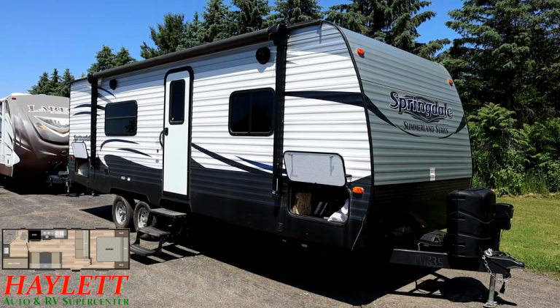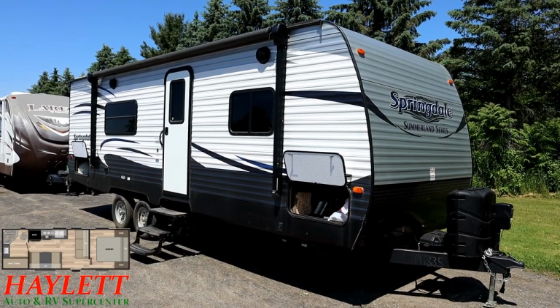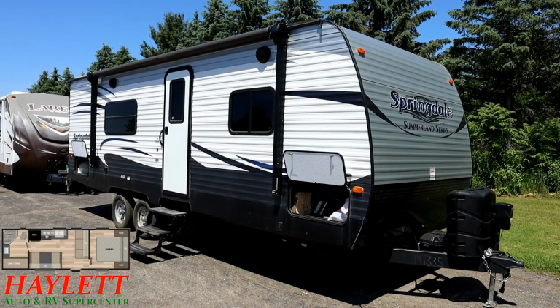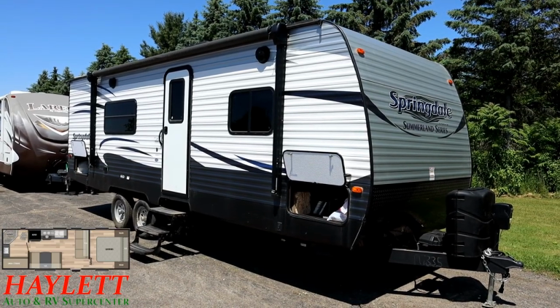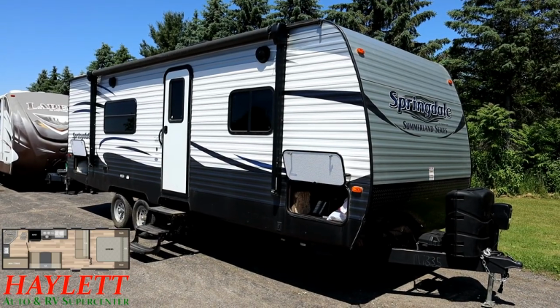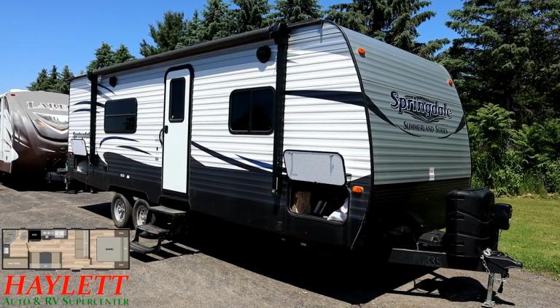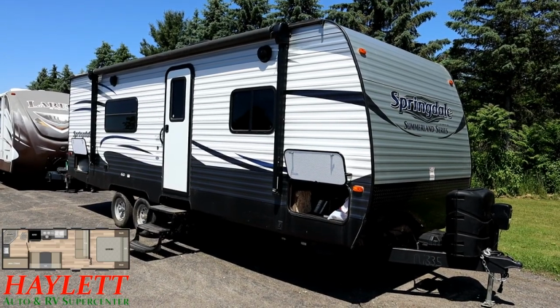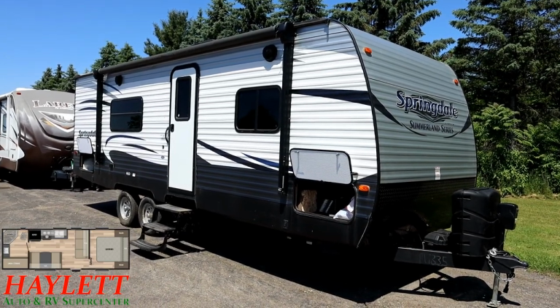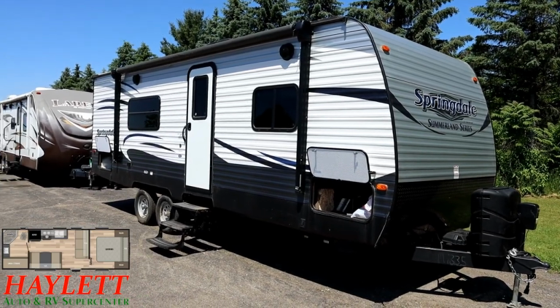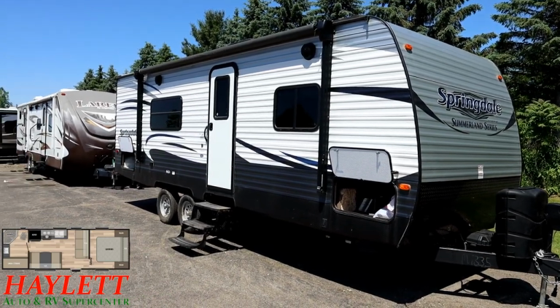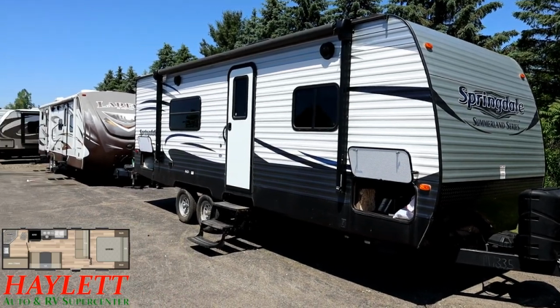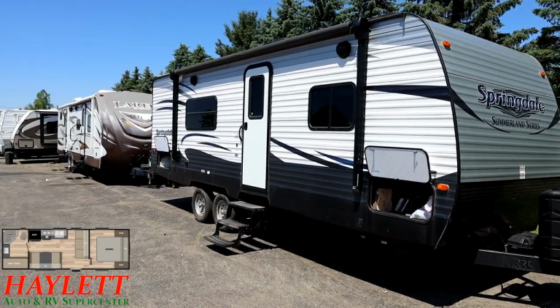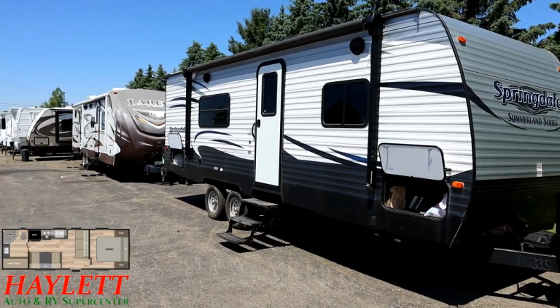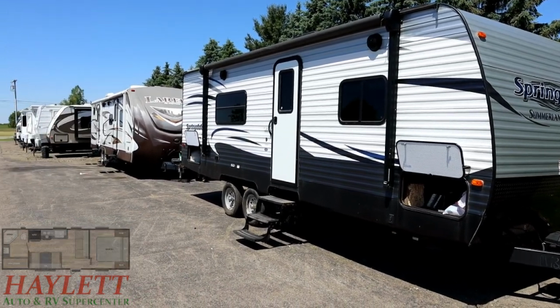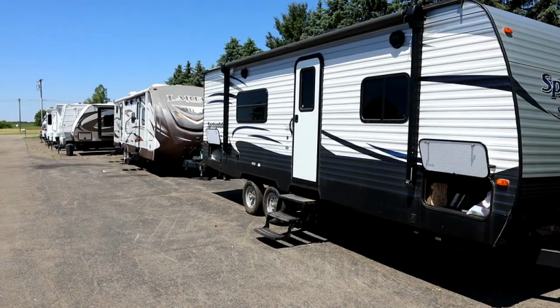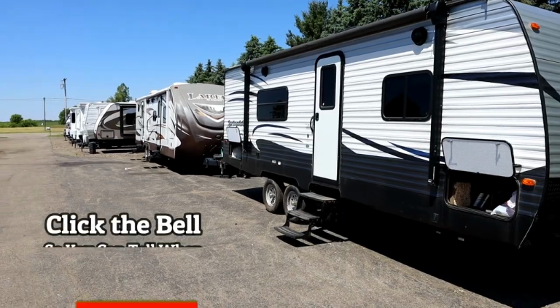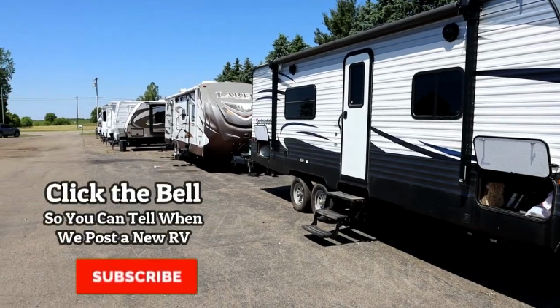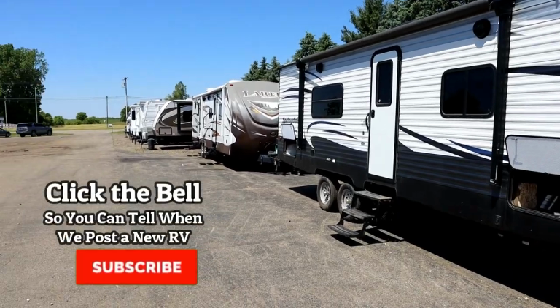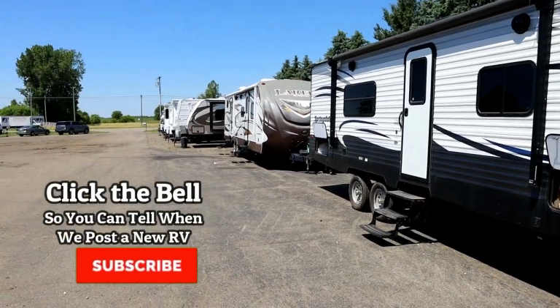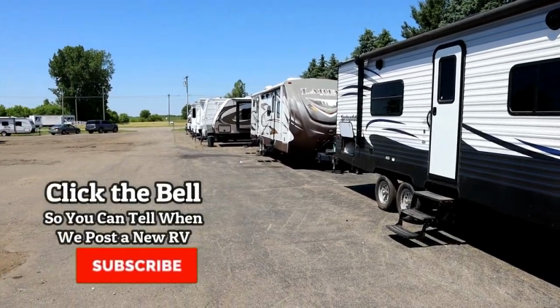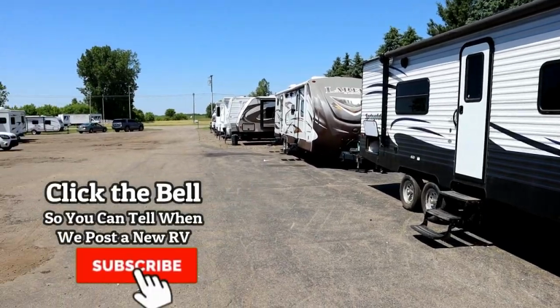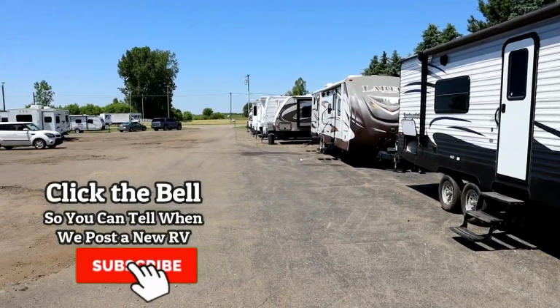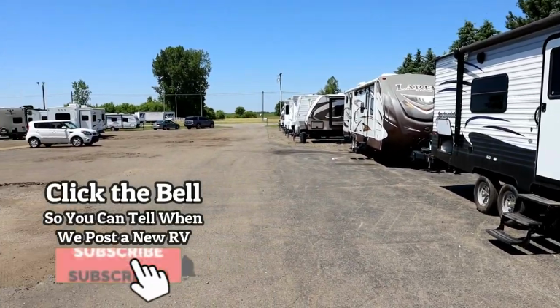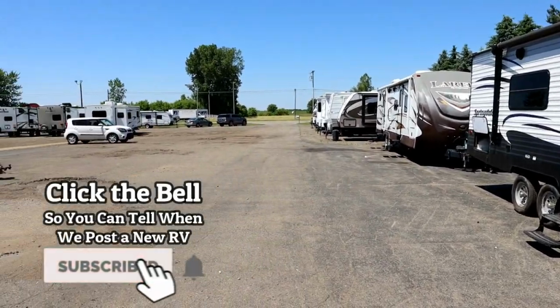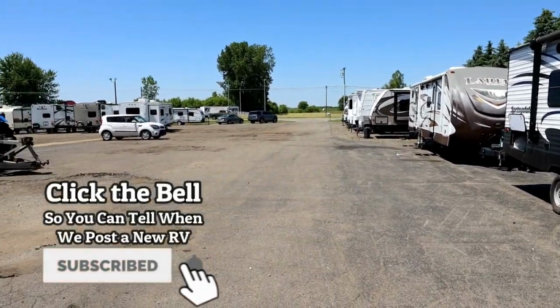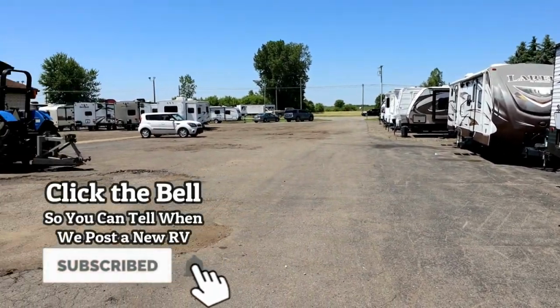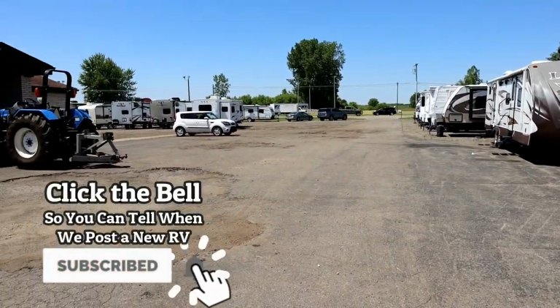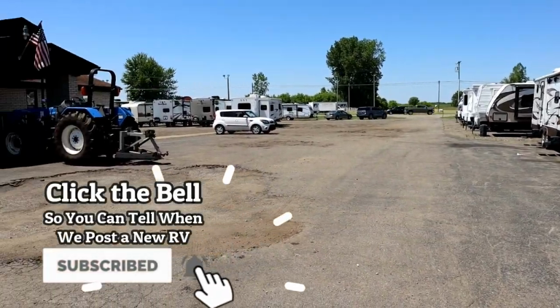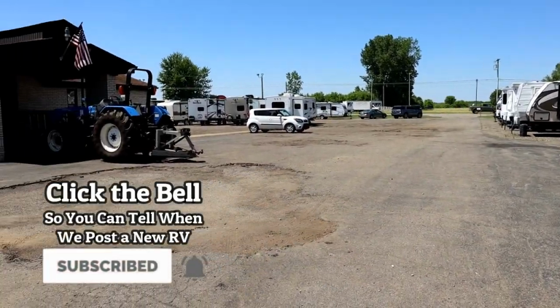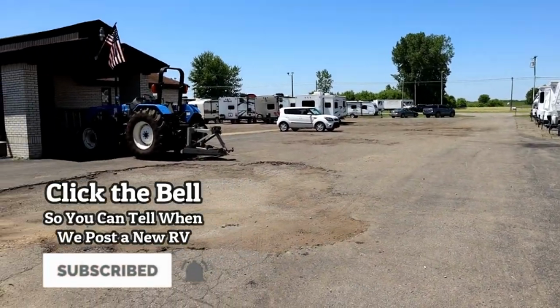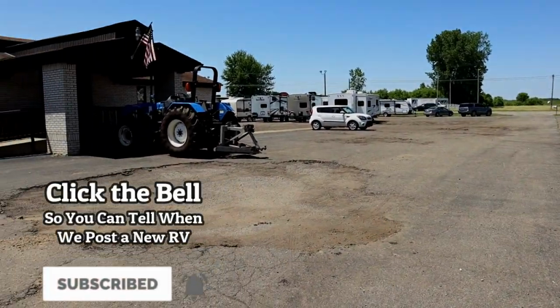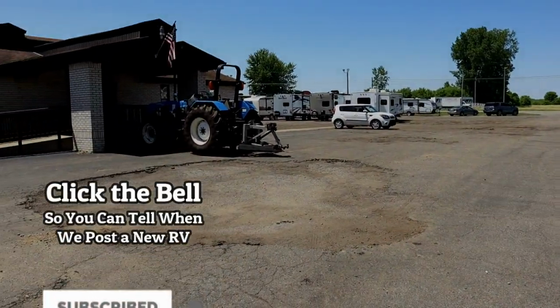Give us a call — we do it all. Take care, stay safe, have fun, and happy Haylett camping, everyone.